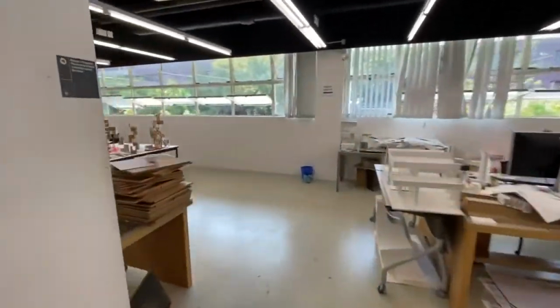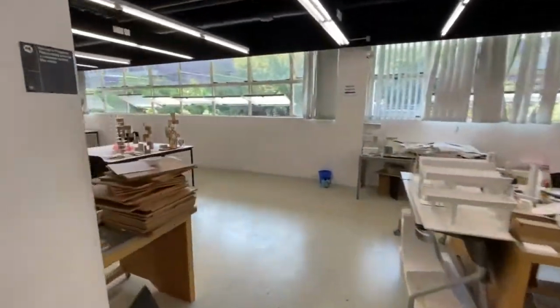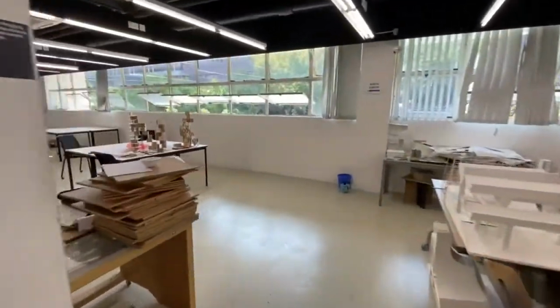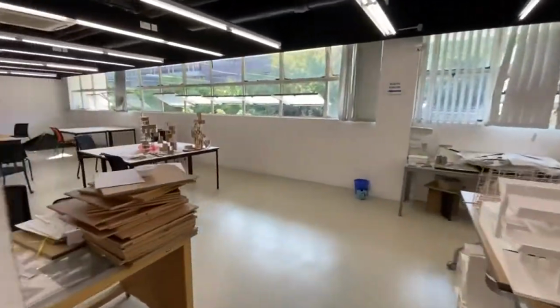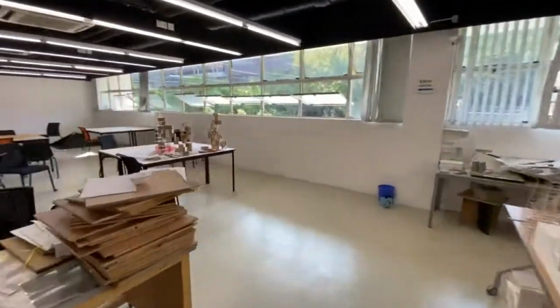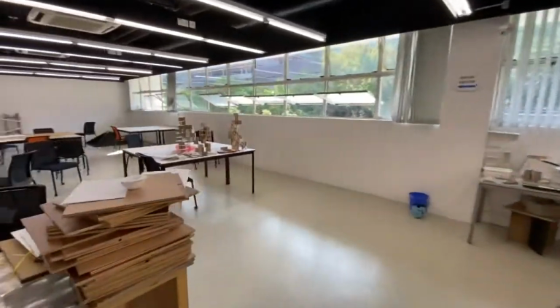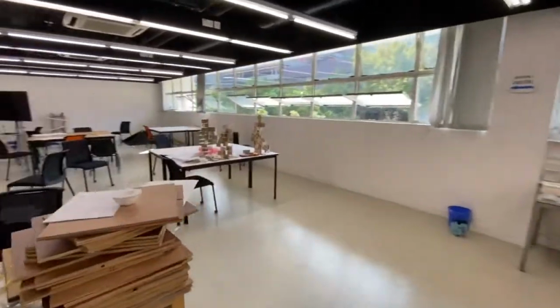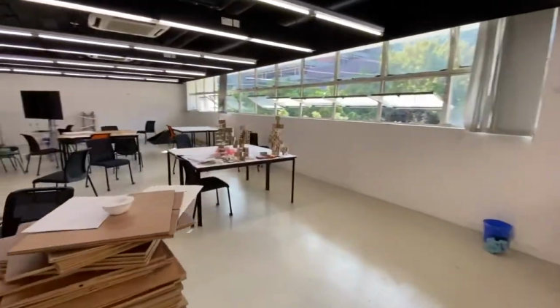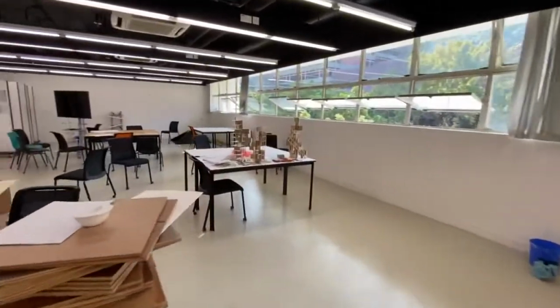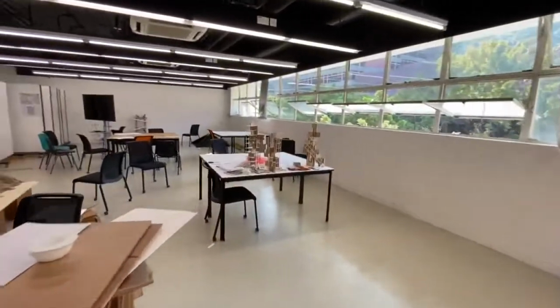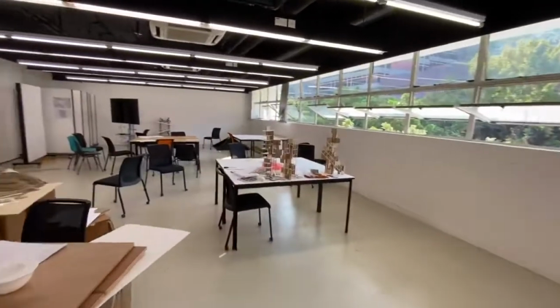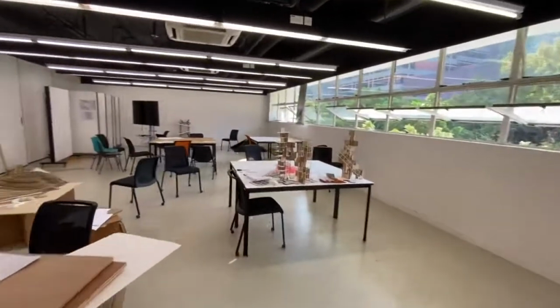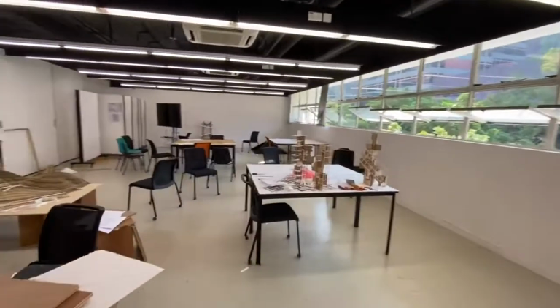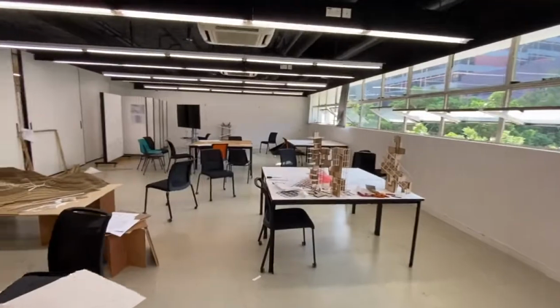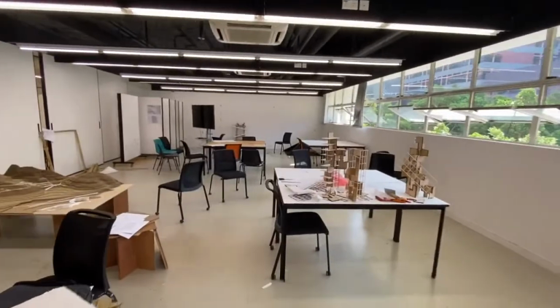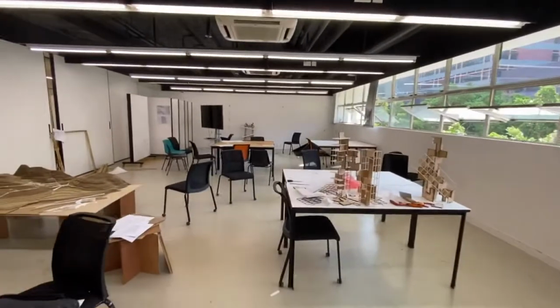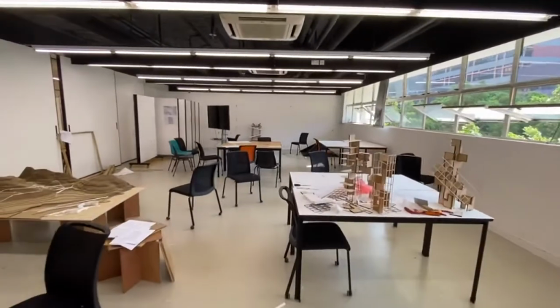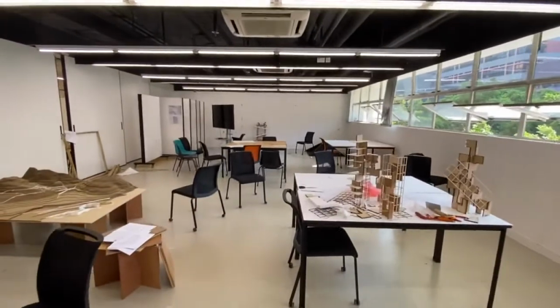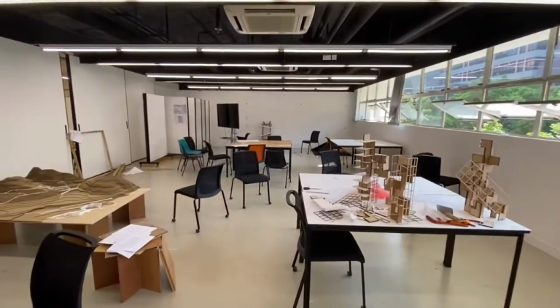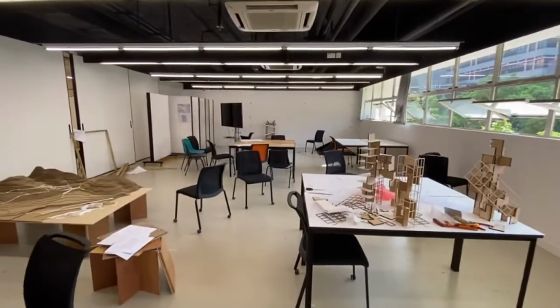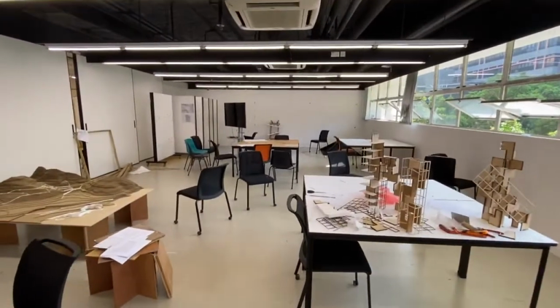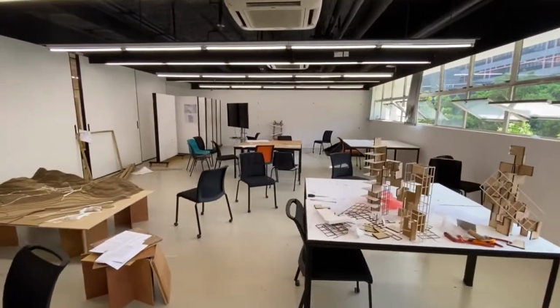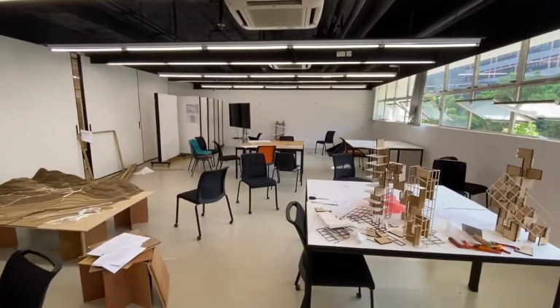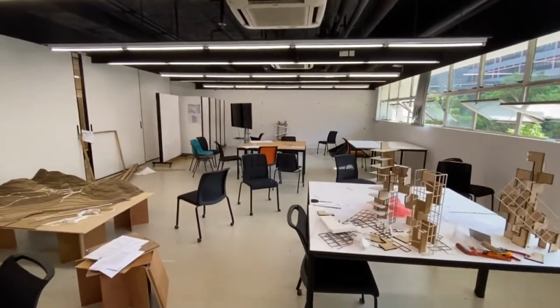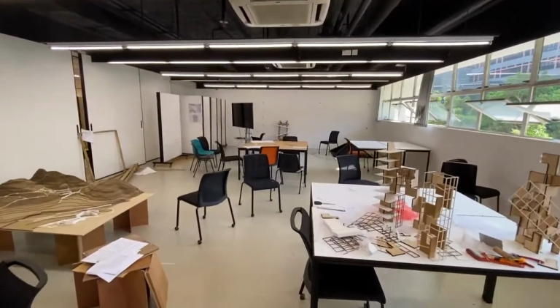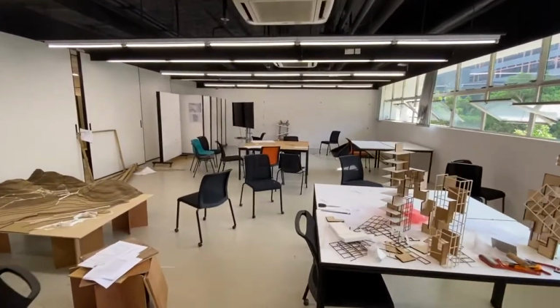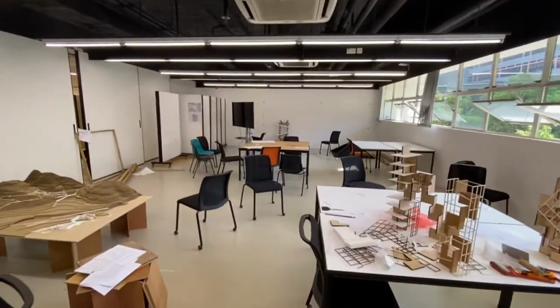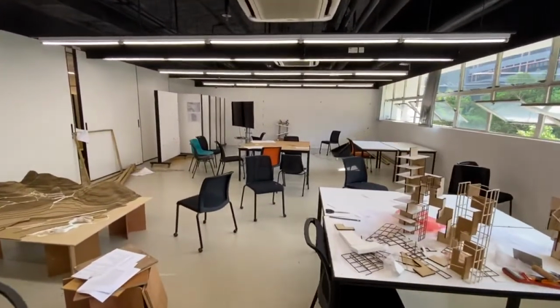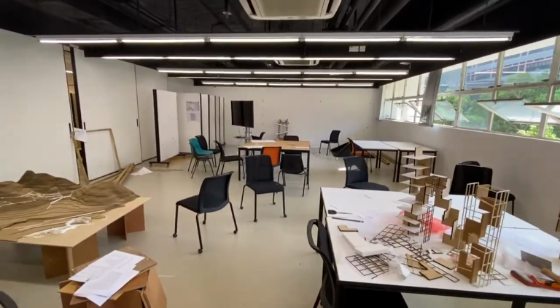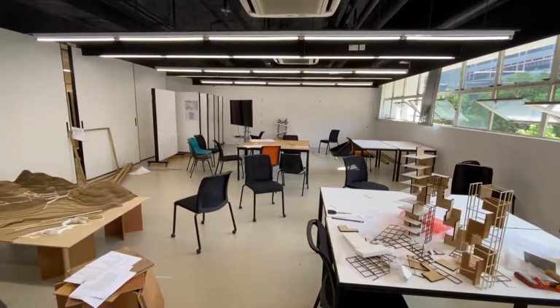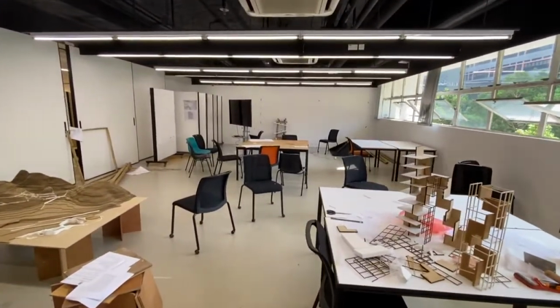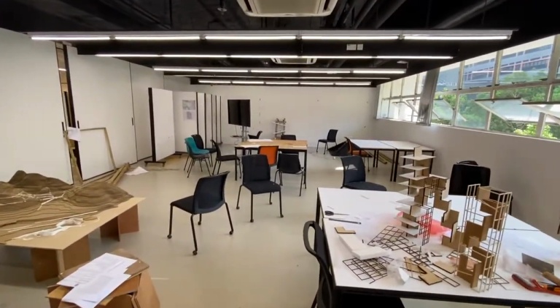This is where the exhibition is going to happen. We're going to be setting up right now.